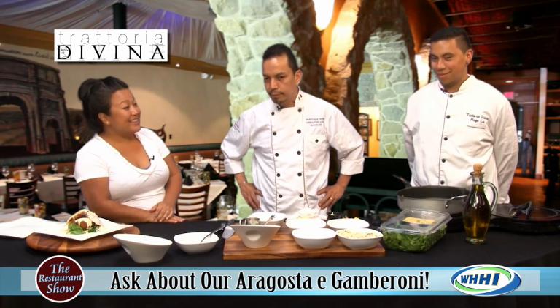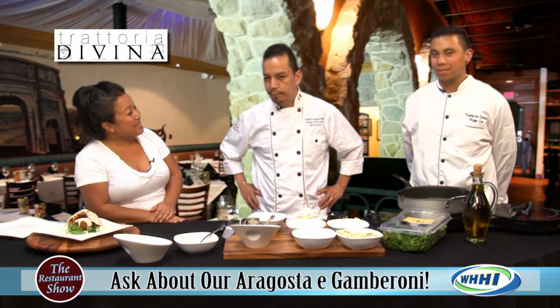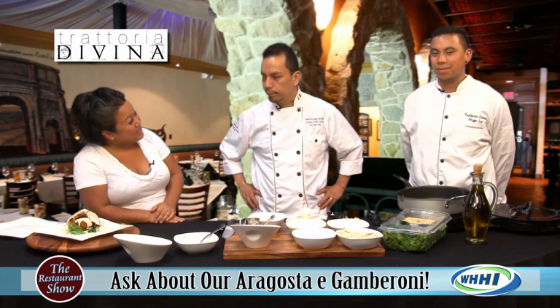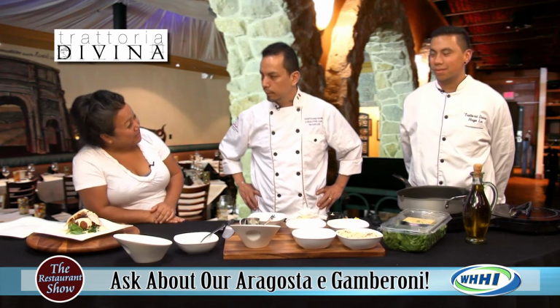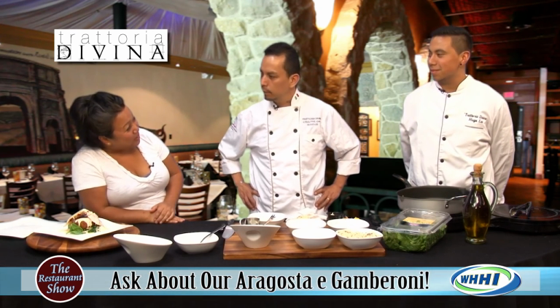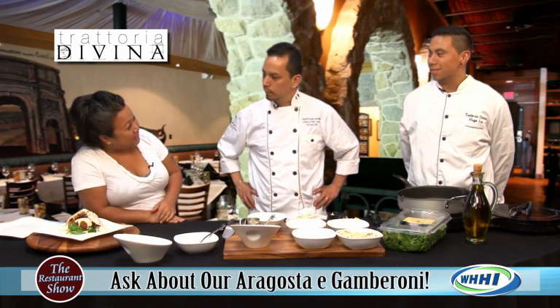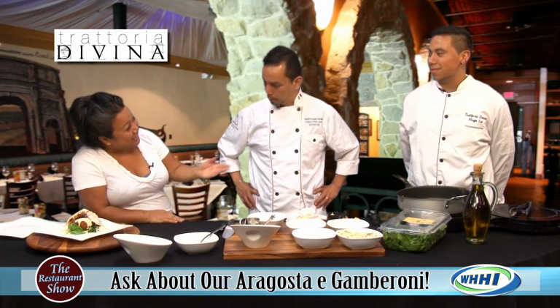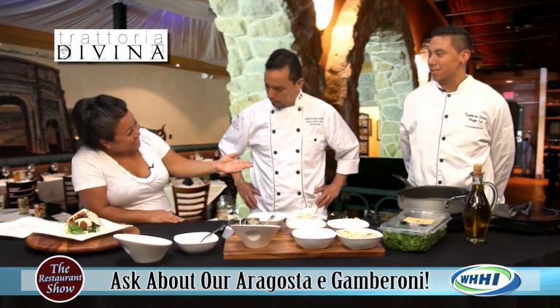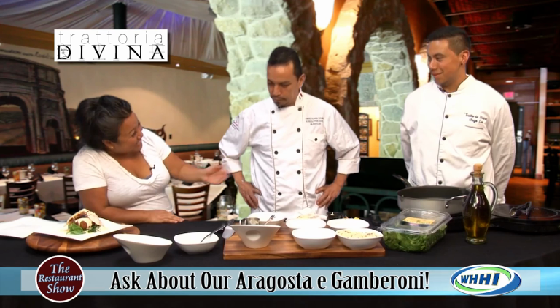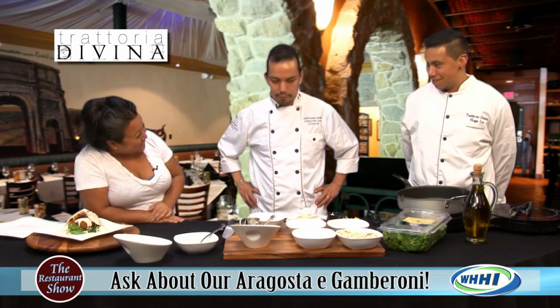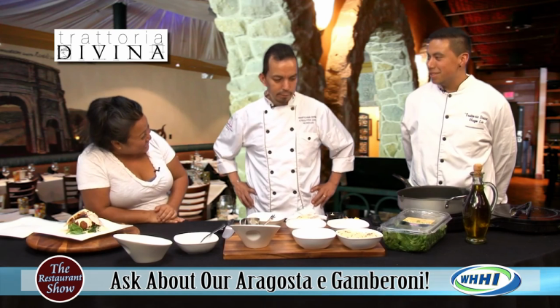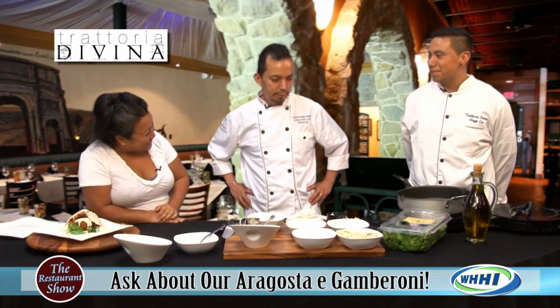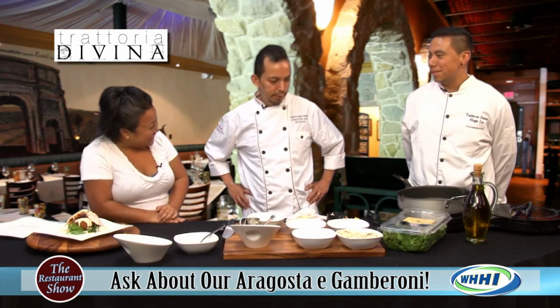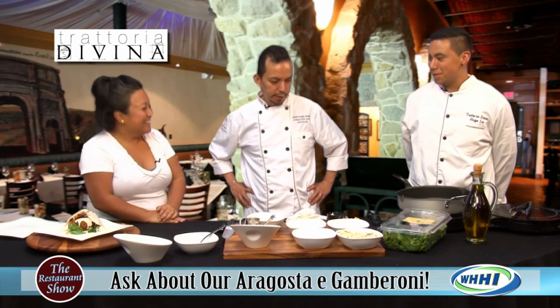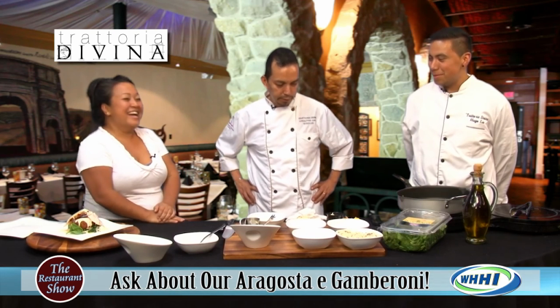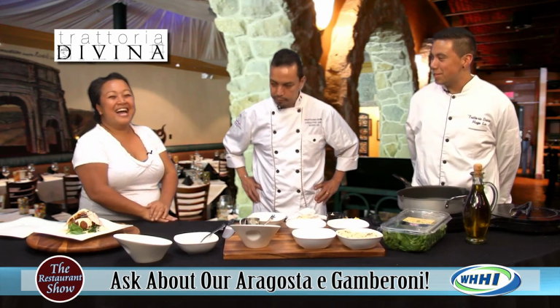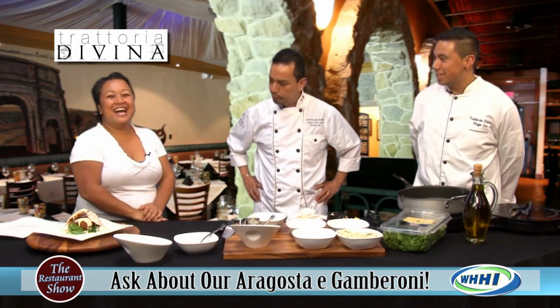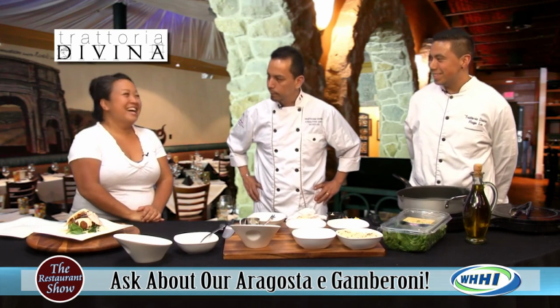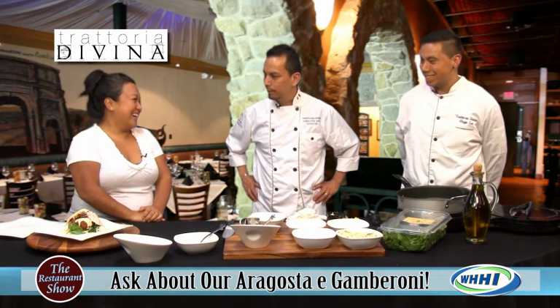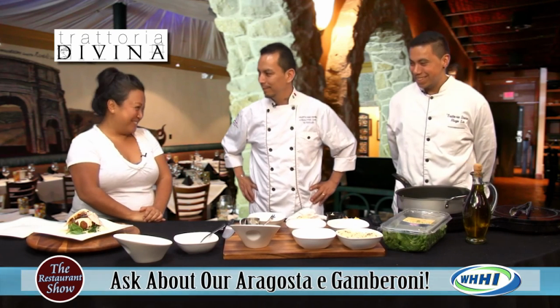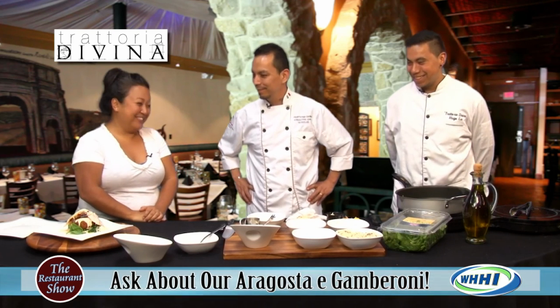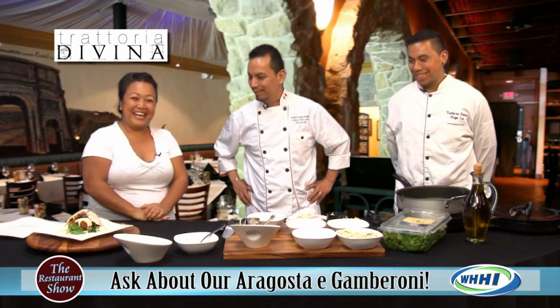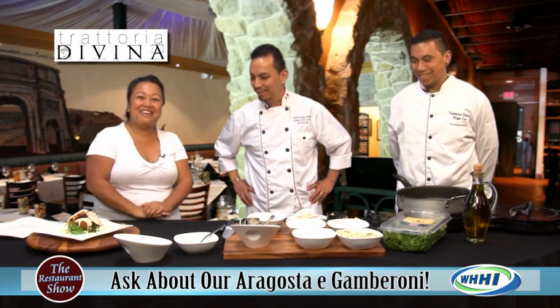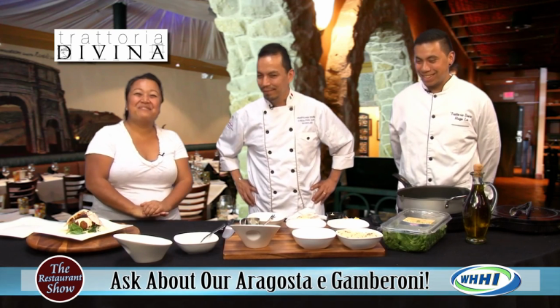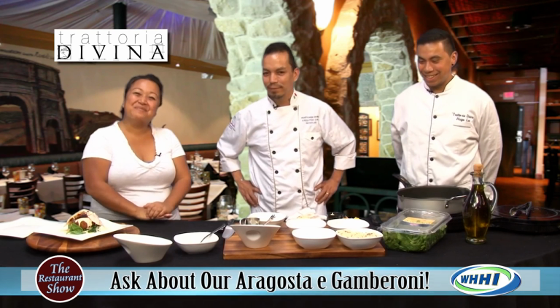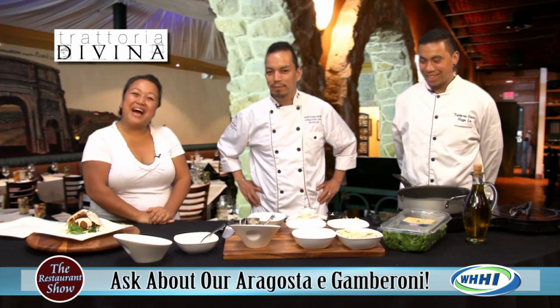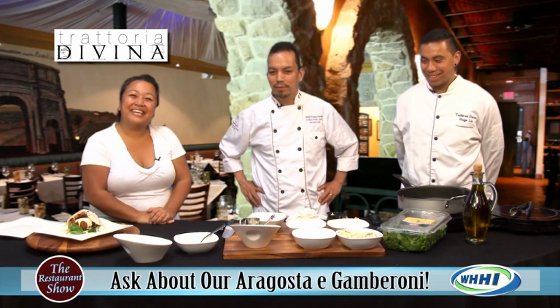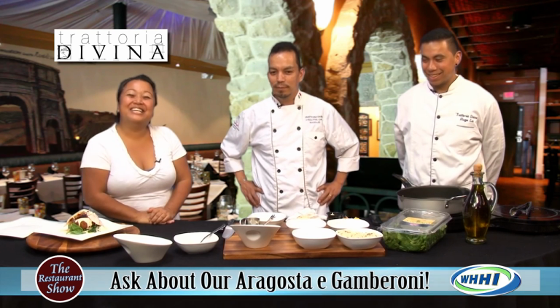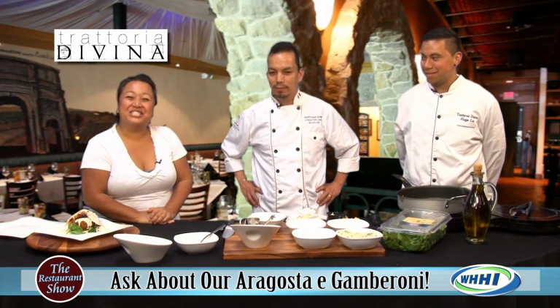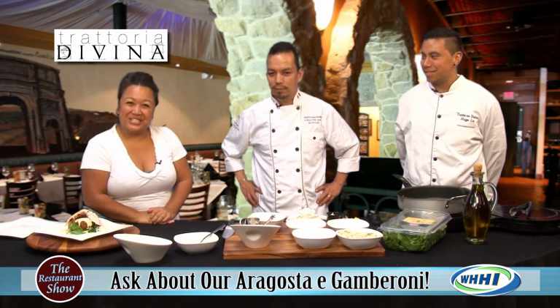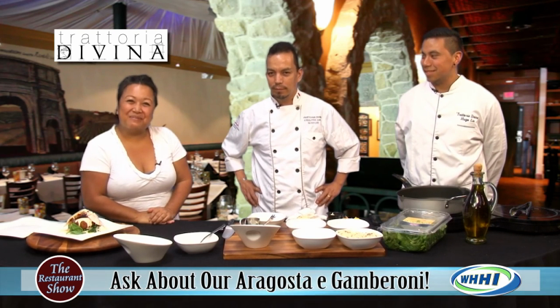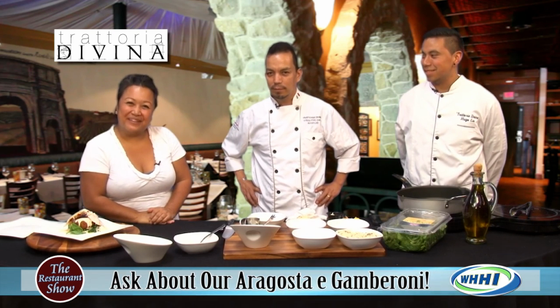Thank you so much, nice seeing you again Giovanni. See you soon. Absolutely, and we will be back in just a moment.